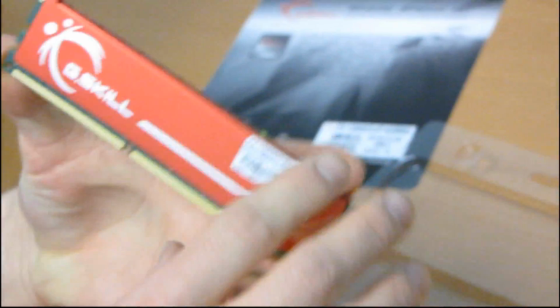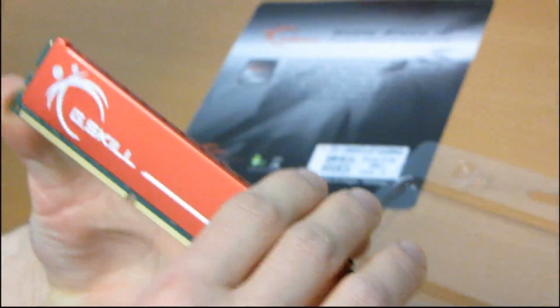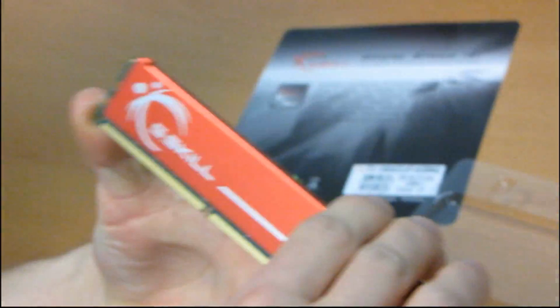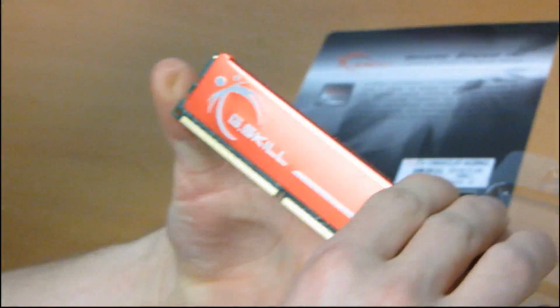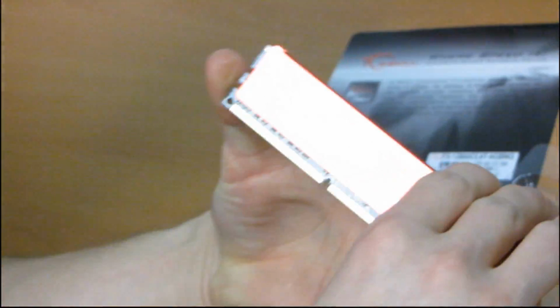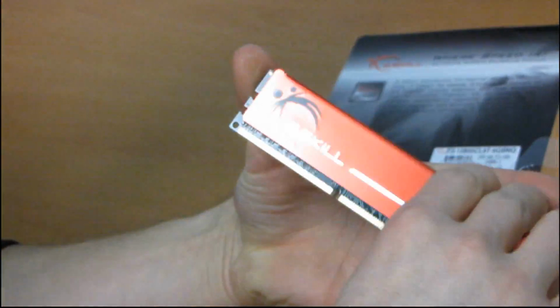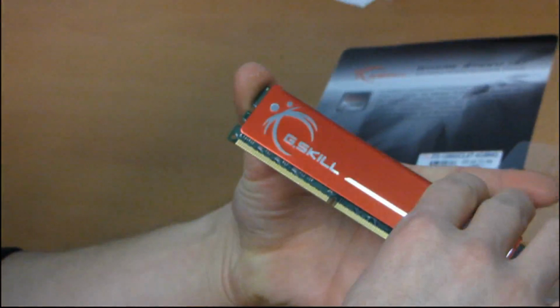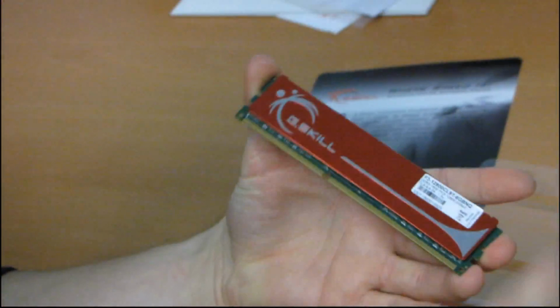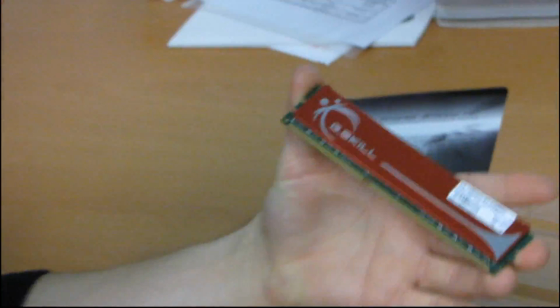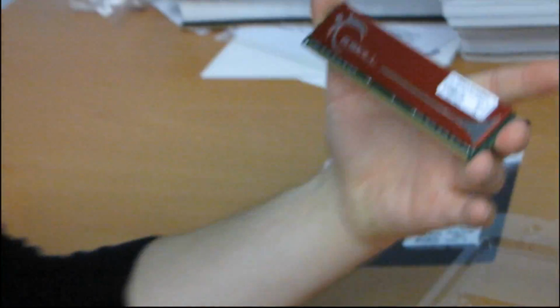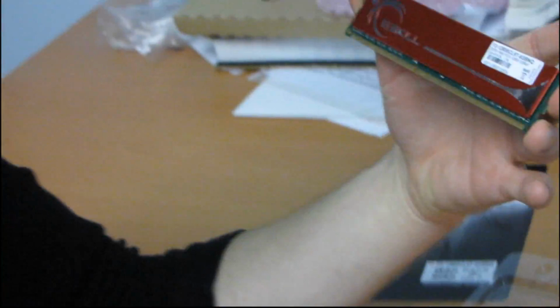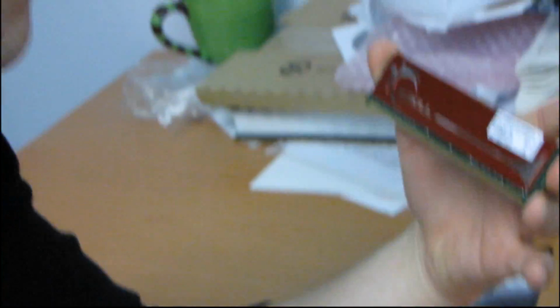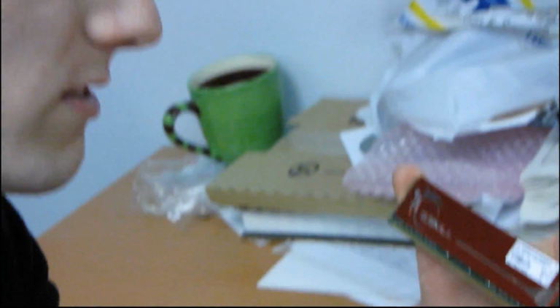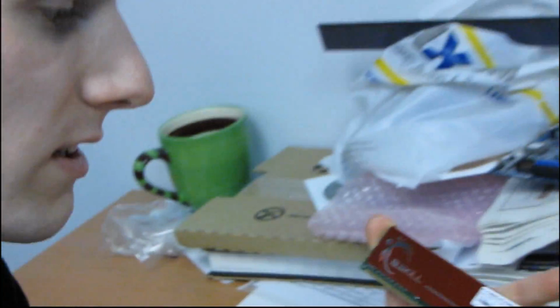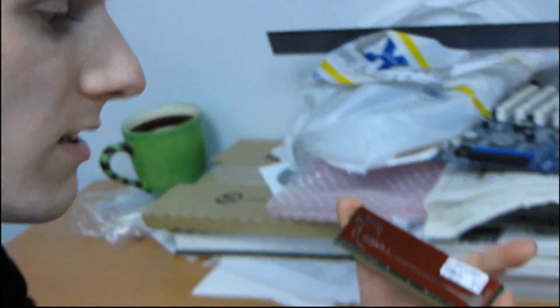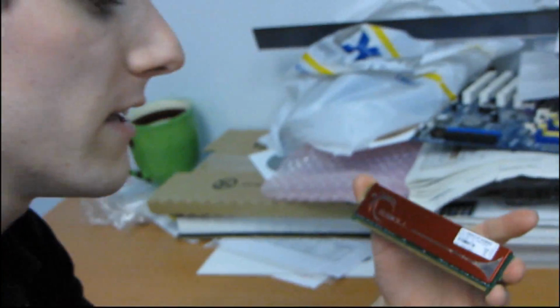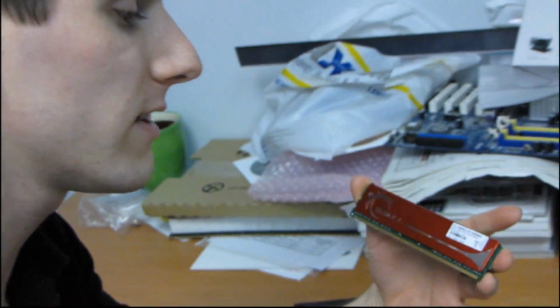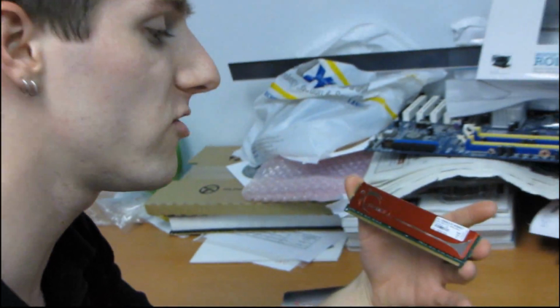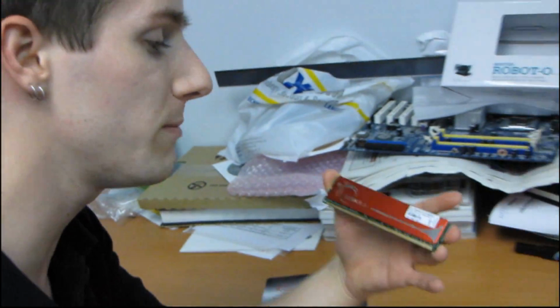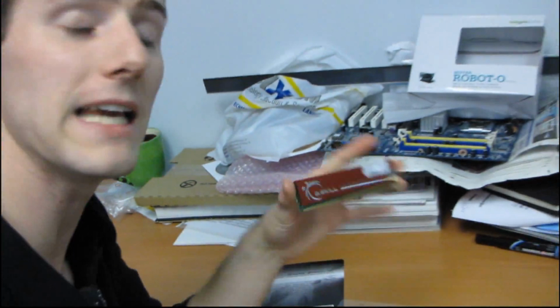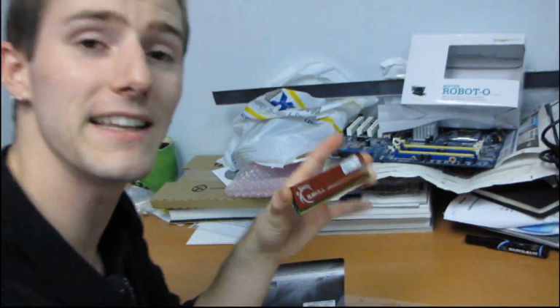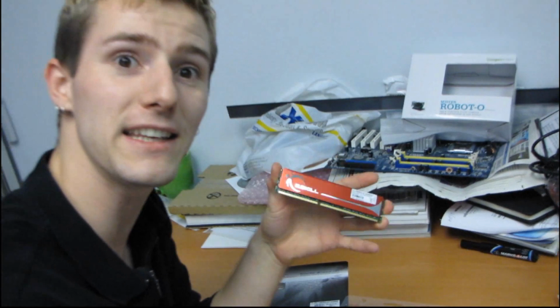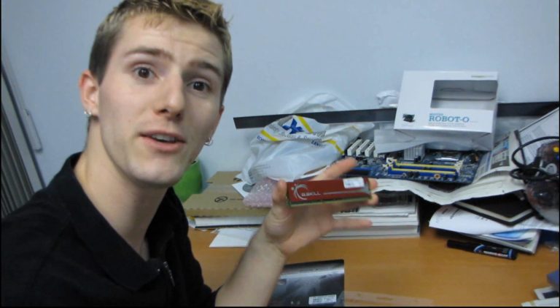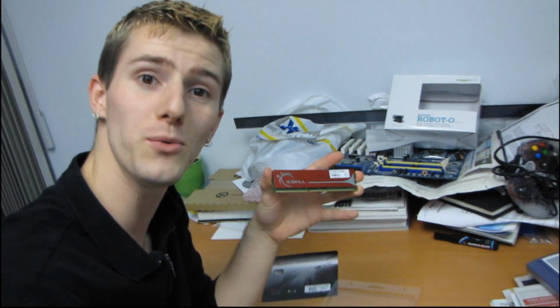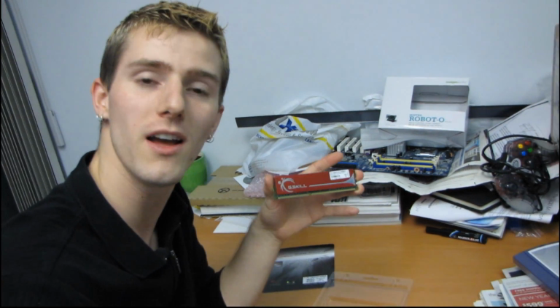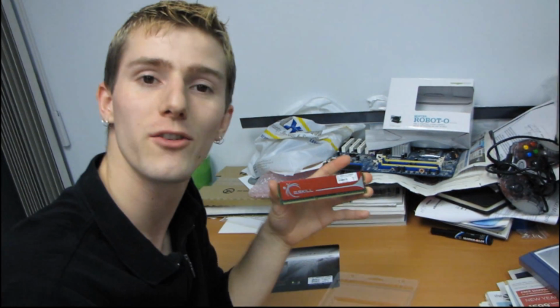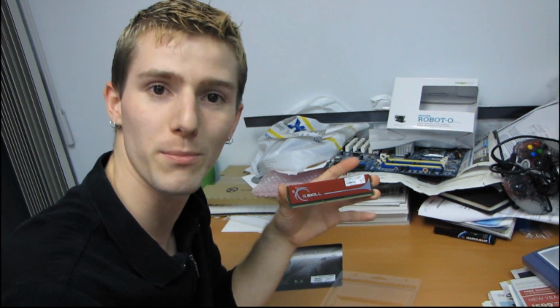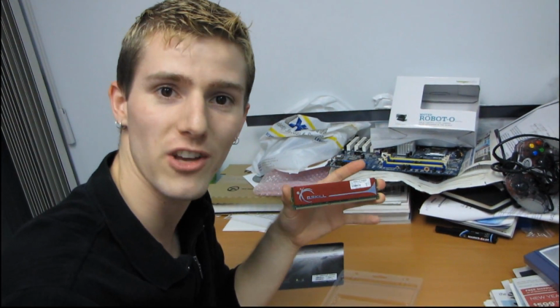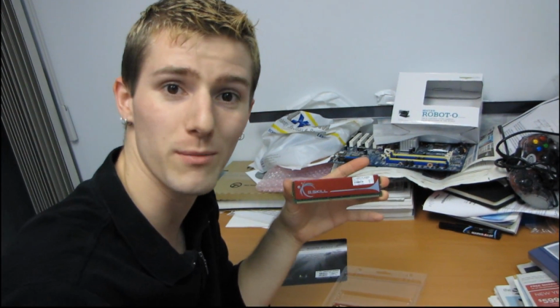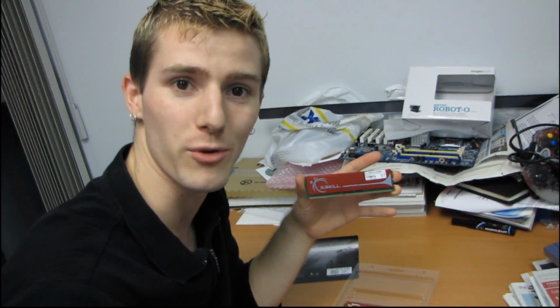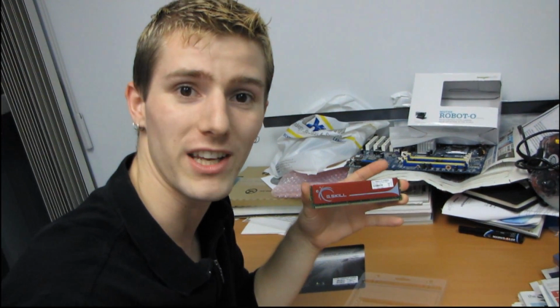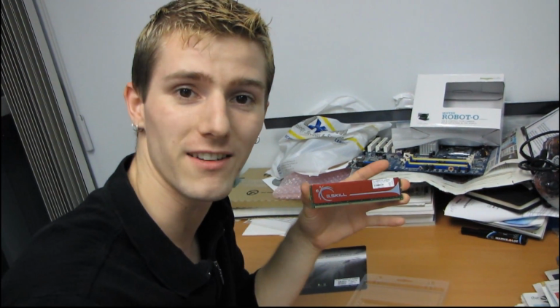Thank you for checking out my quick unboxing of this G-Skill 6GB NQ triple channel memory kit.